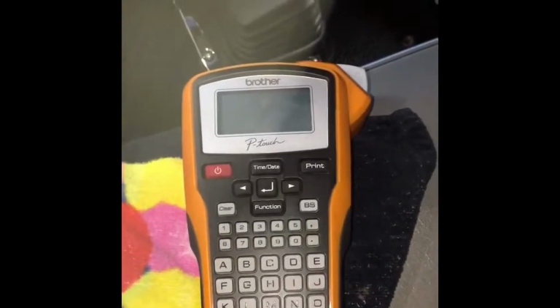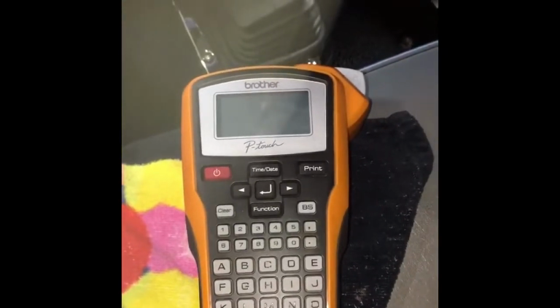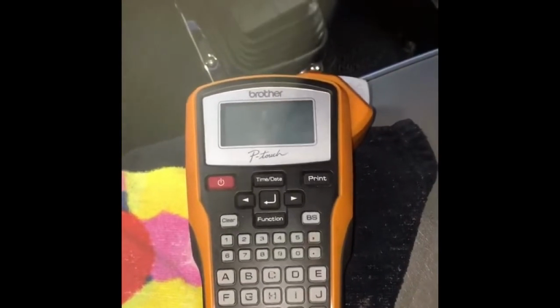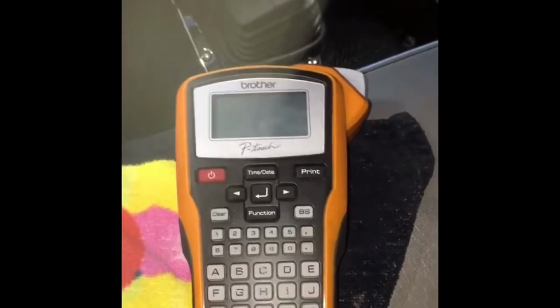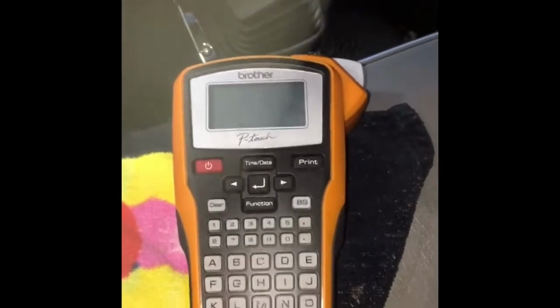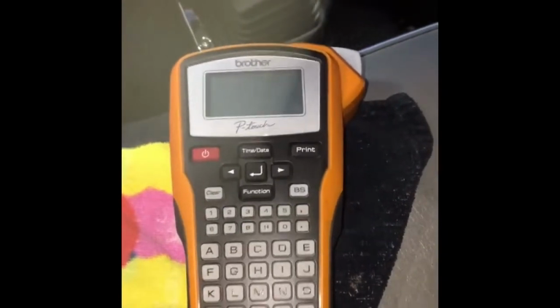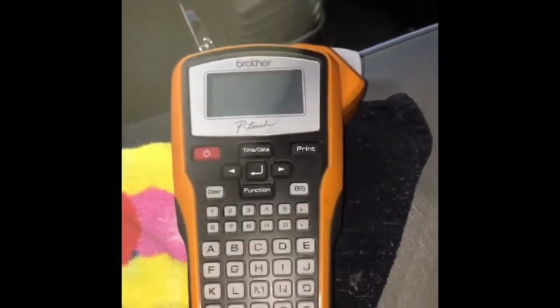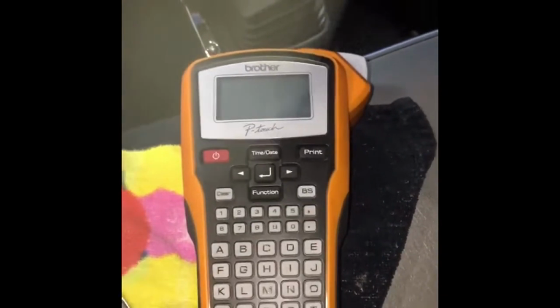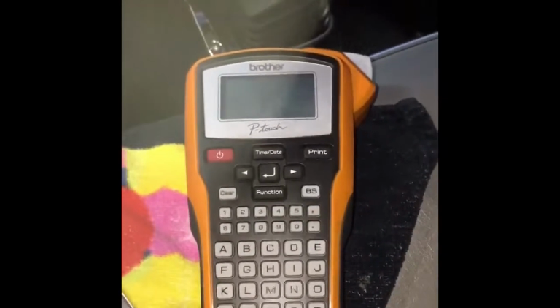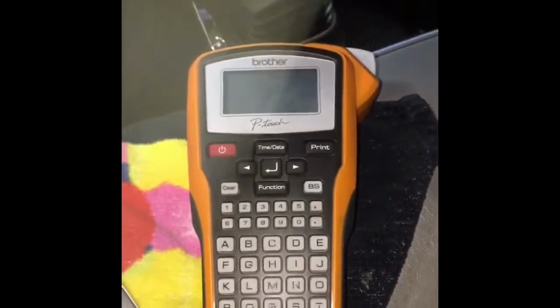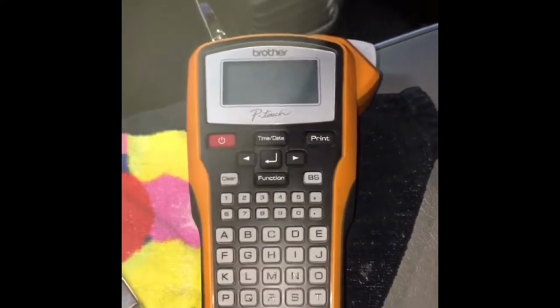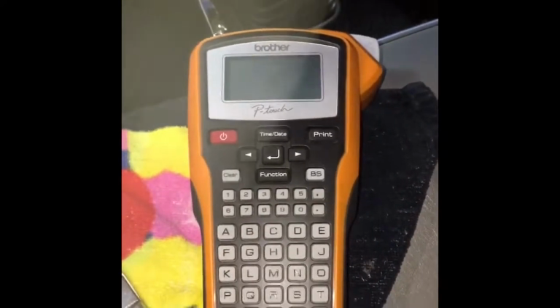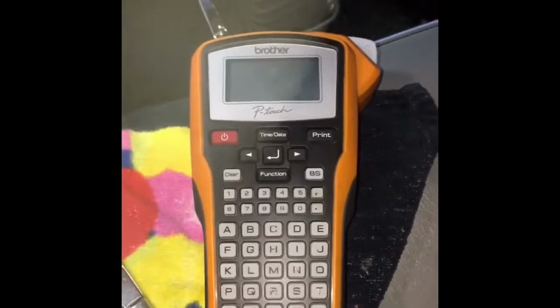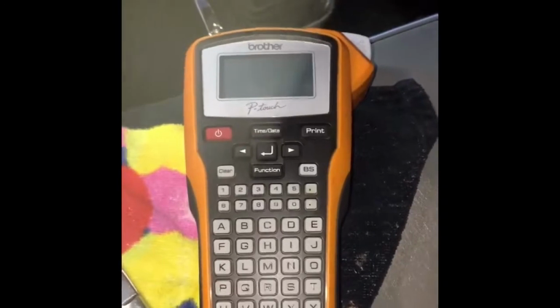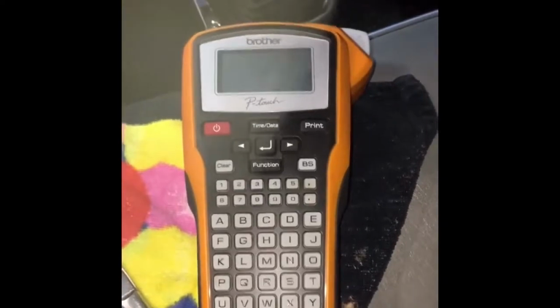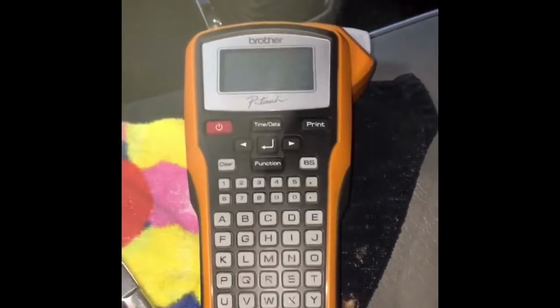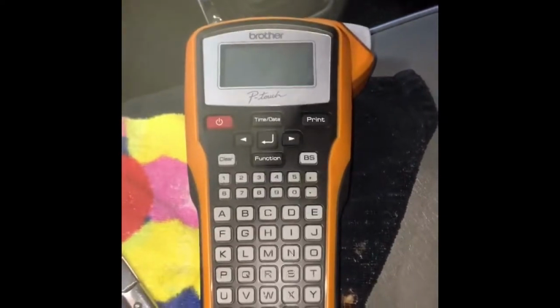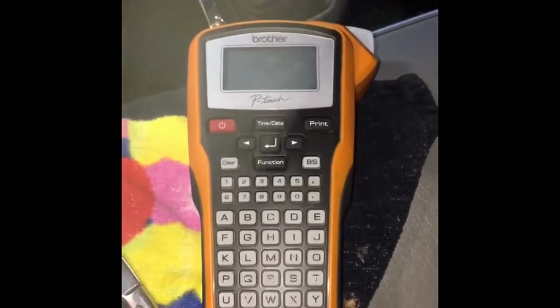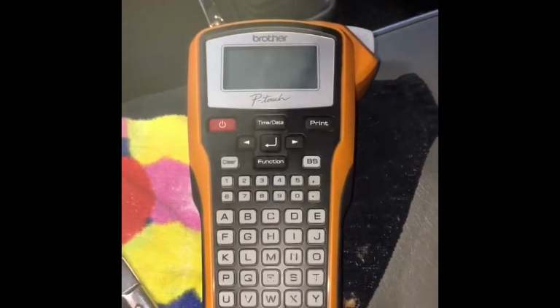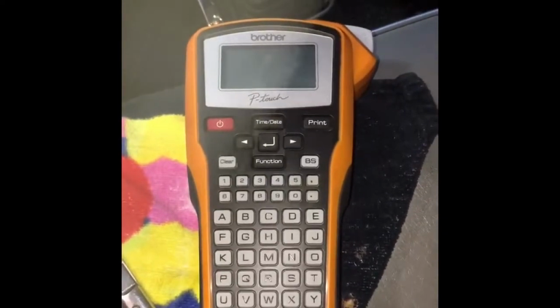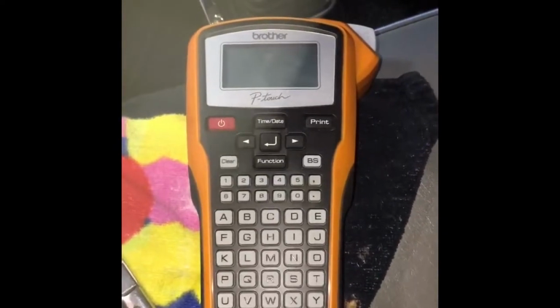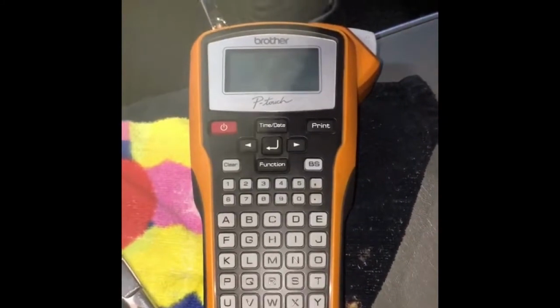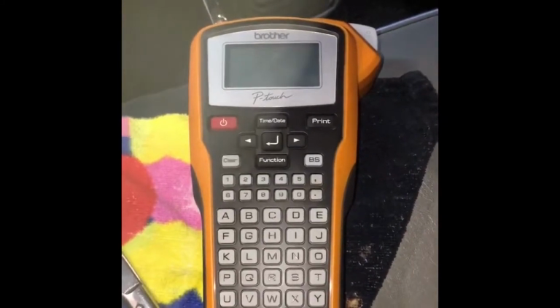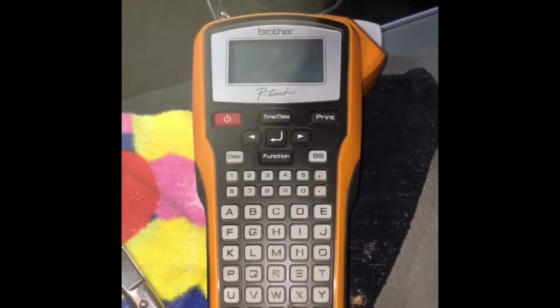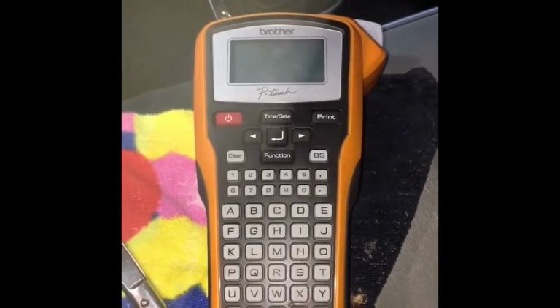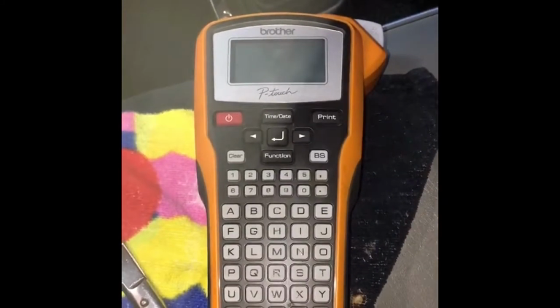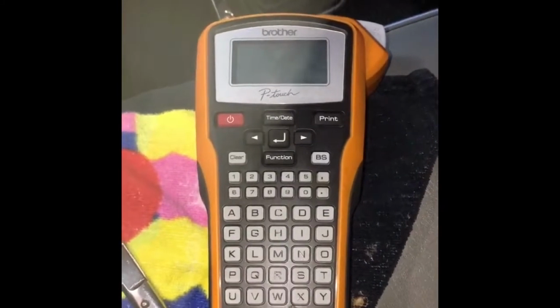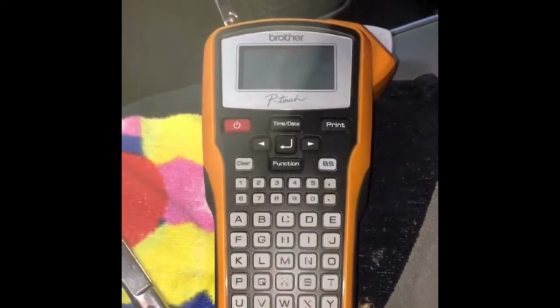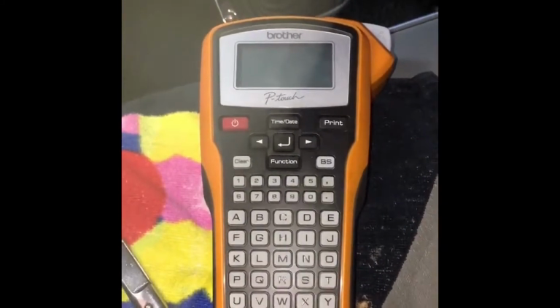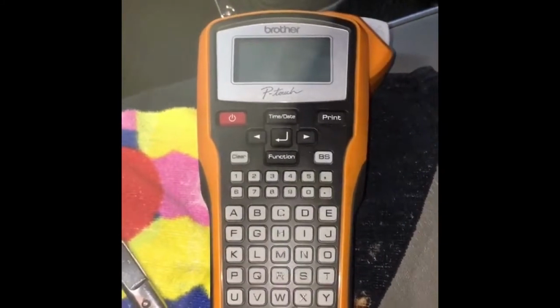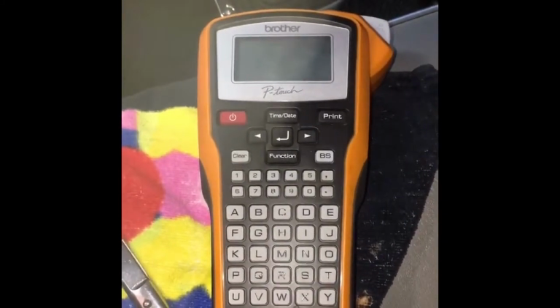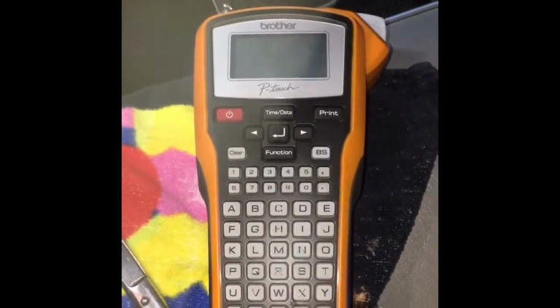All right everybody, Jeff at Scott Rods, working on this 57 Bel Air, installing the Dakota Digital gauges.